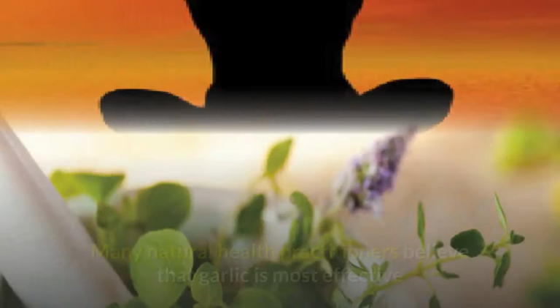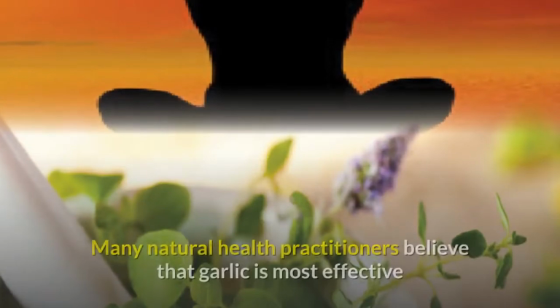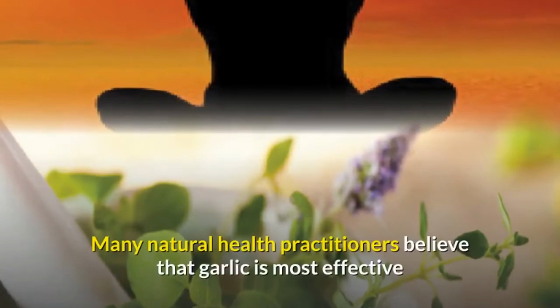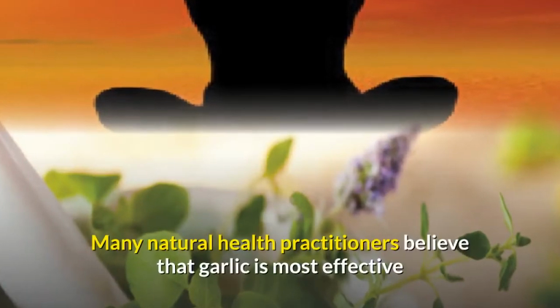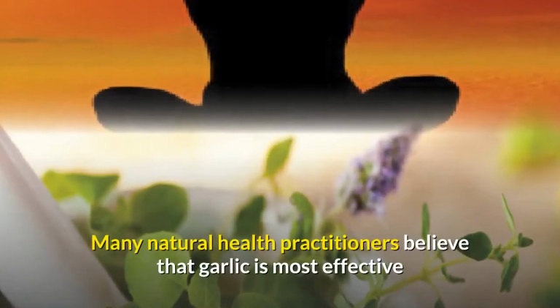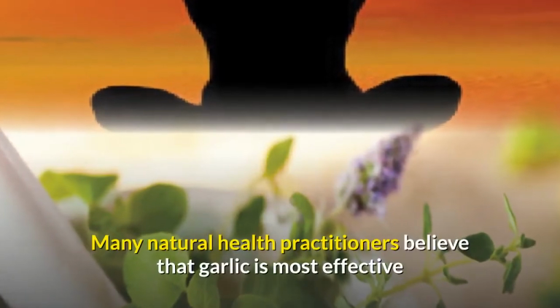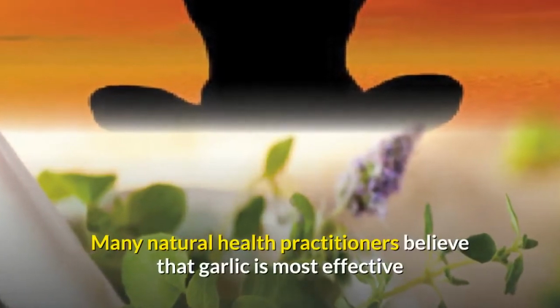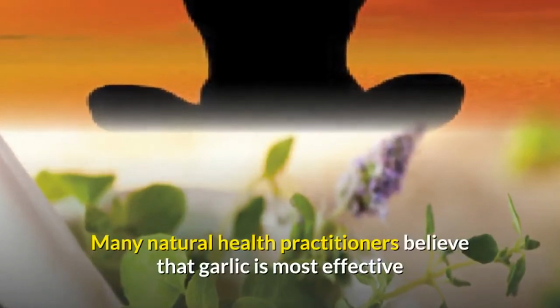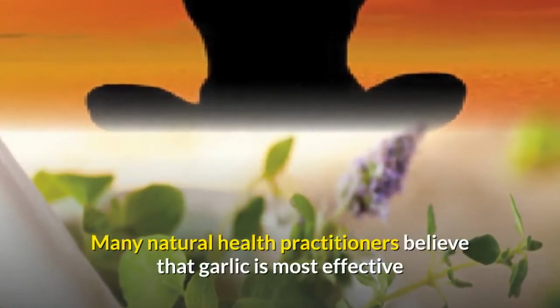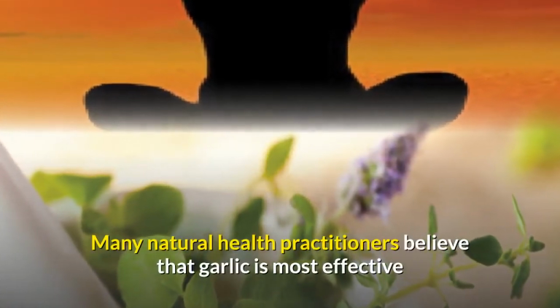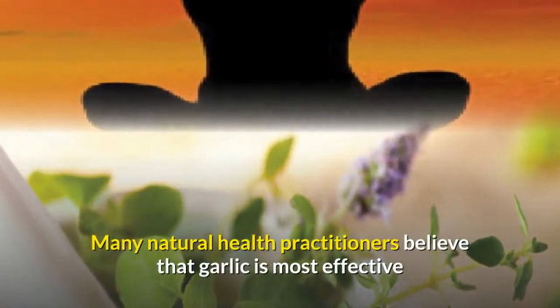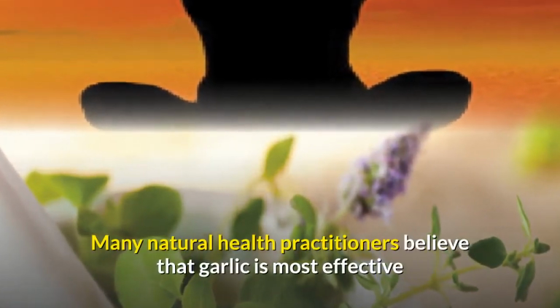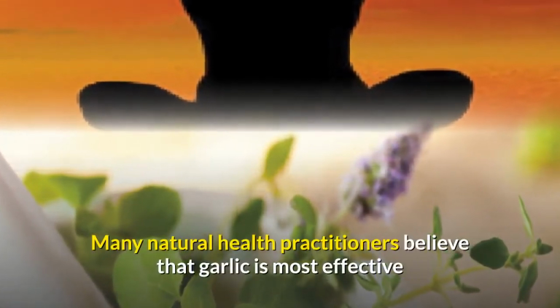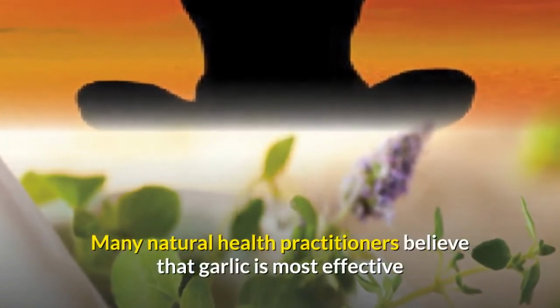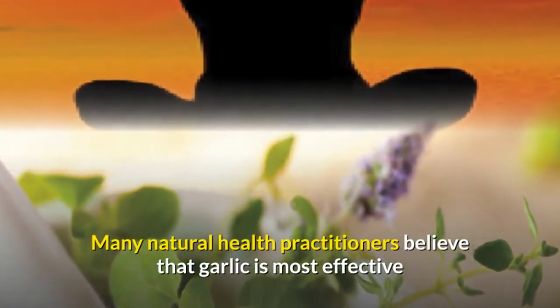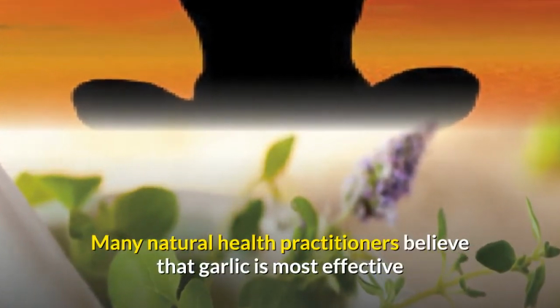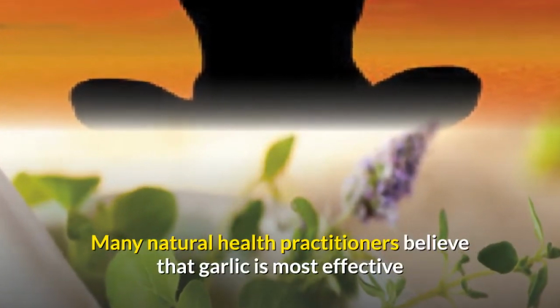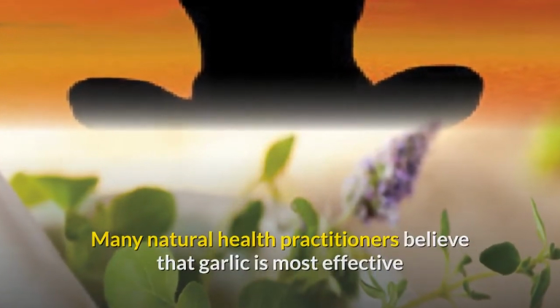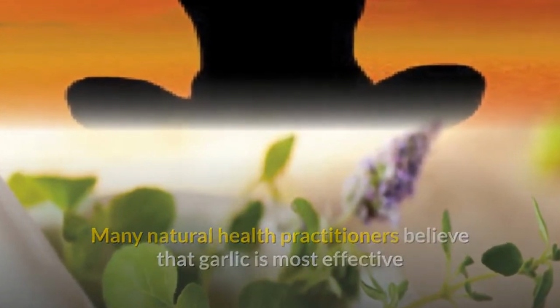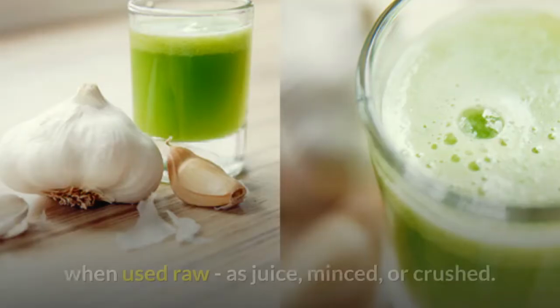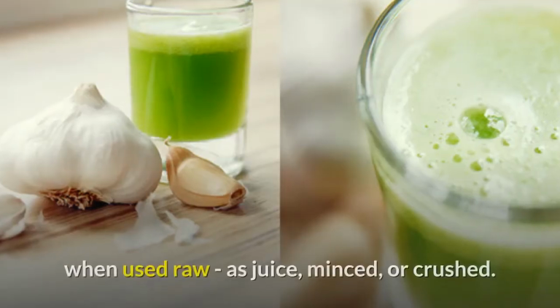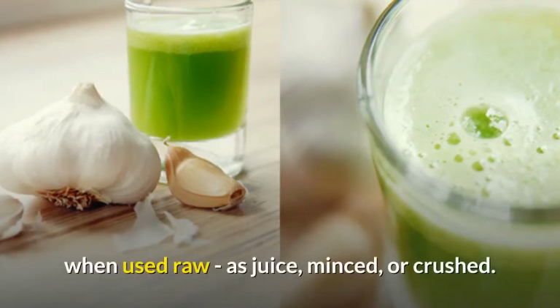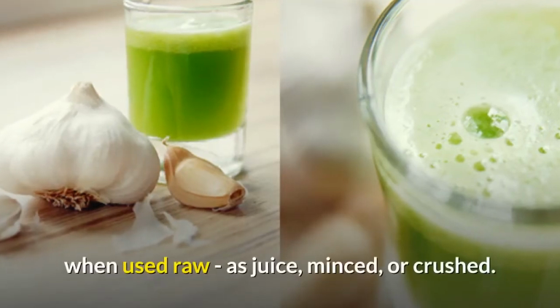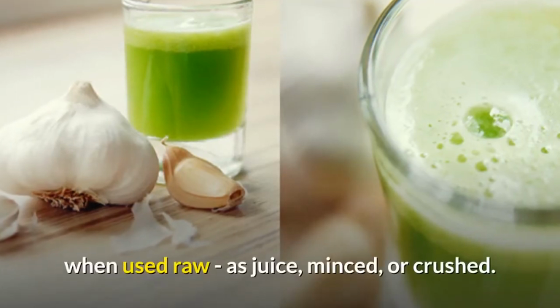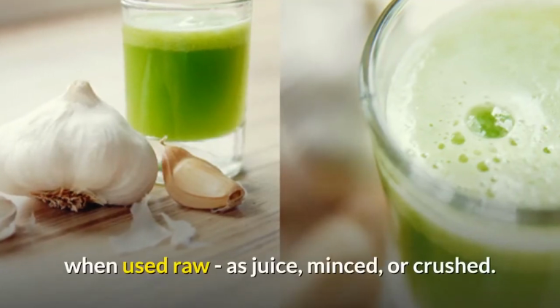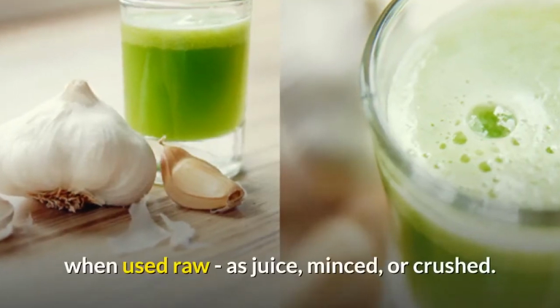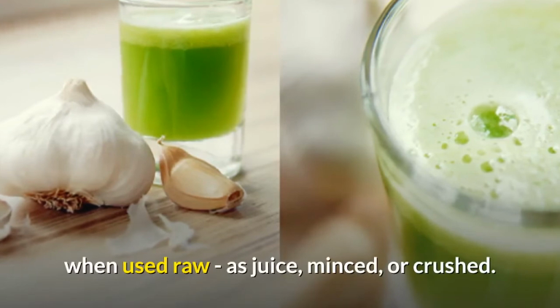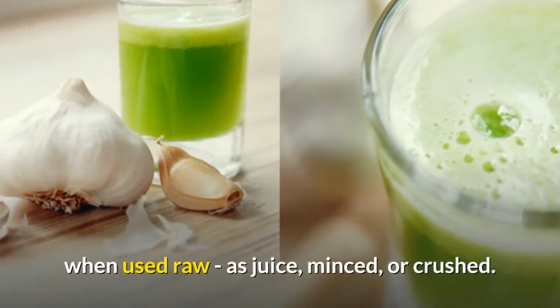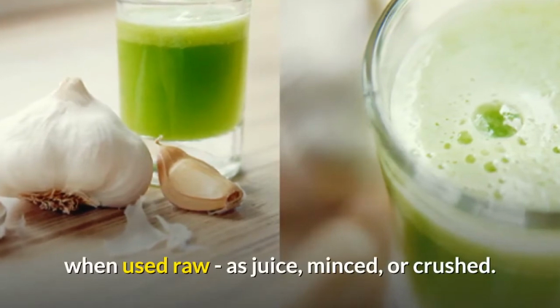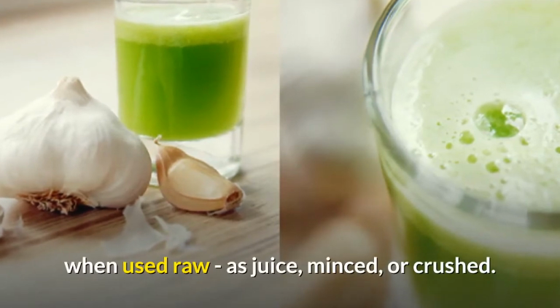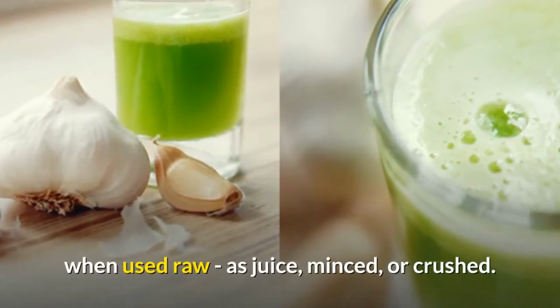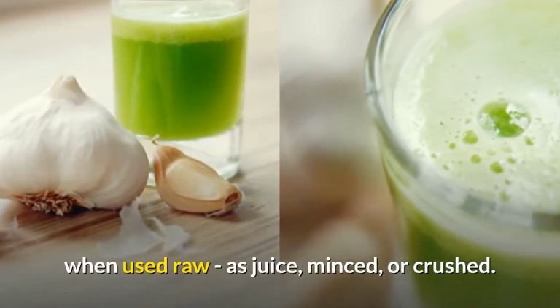Many natural health practitioners believe that garlic is most effective when used raw — as juice, minced, or crushed.